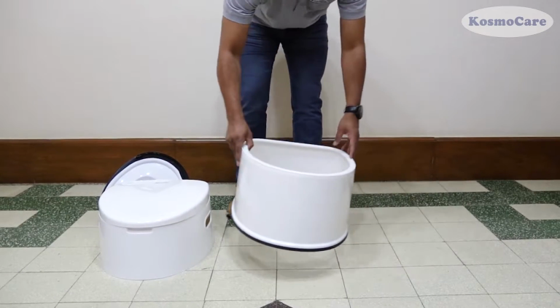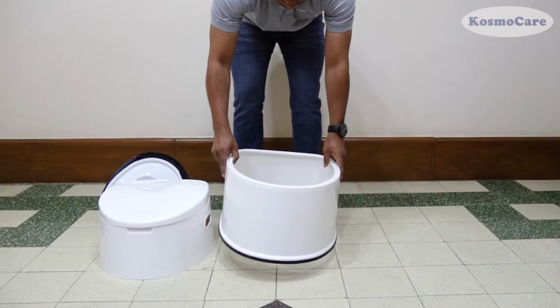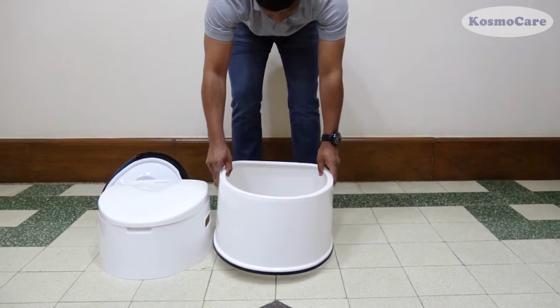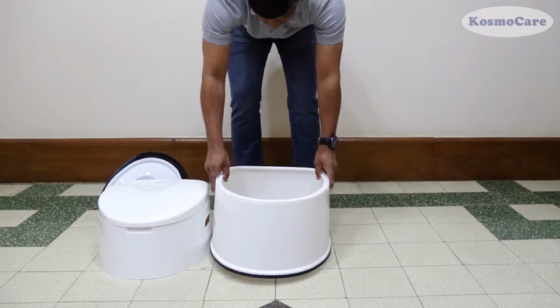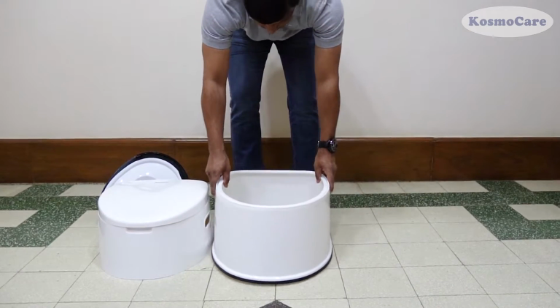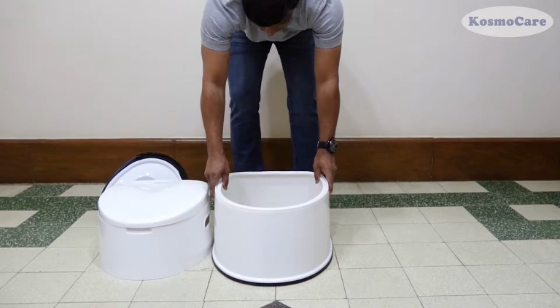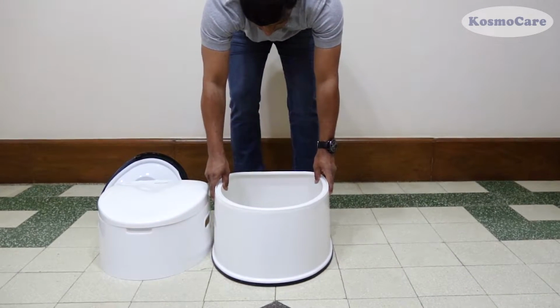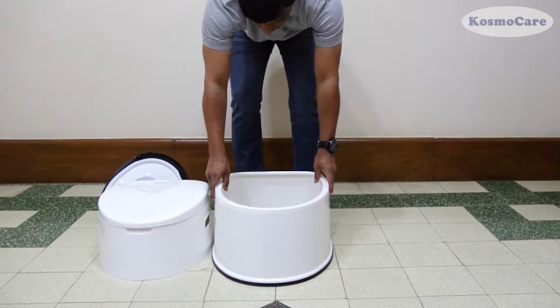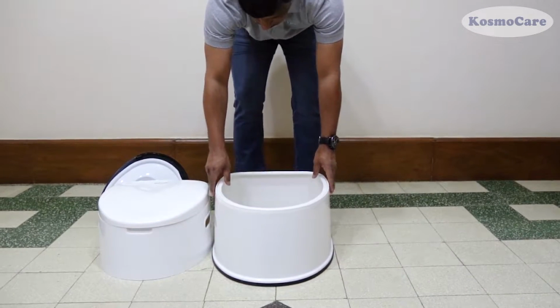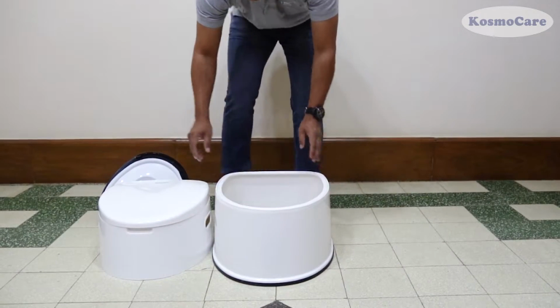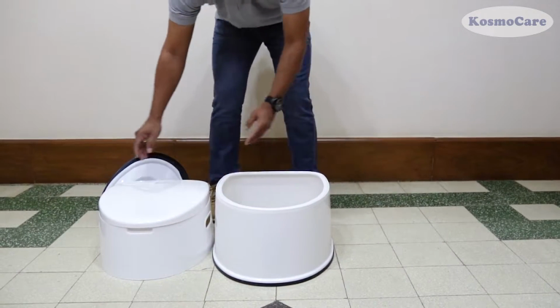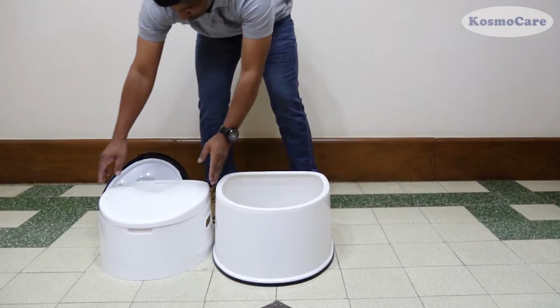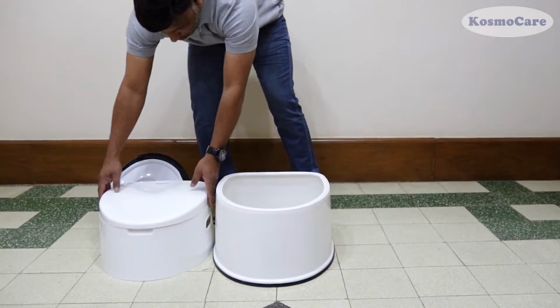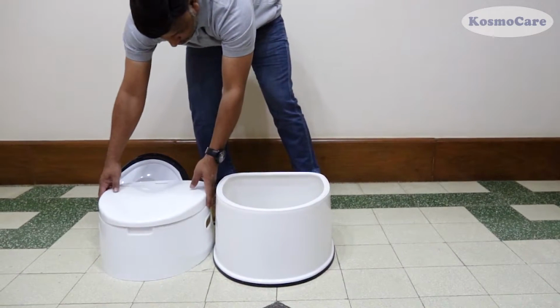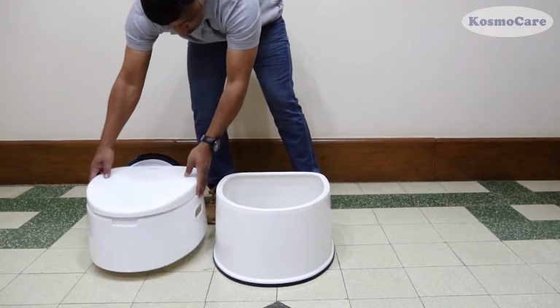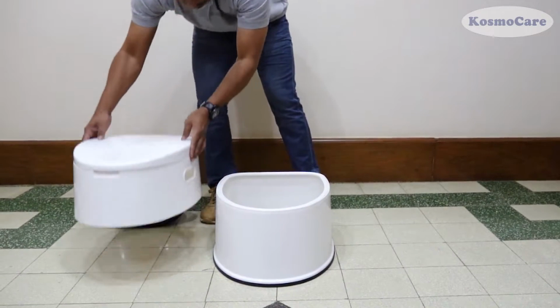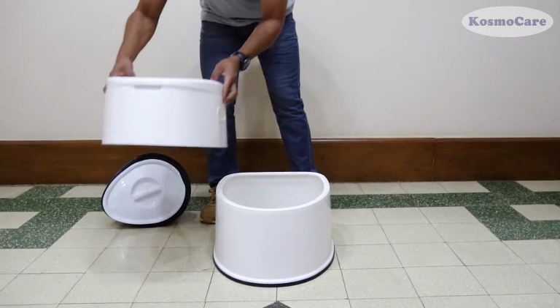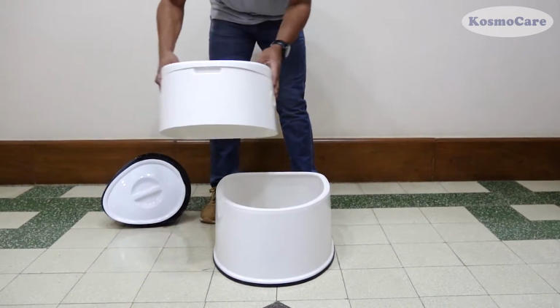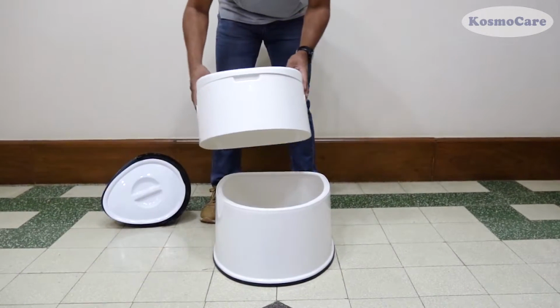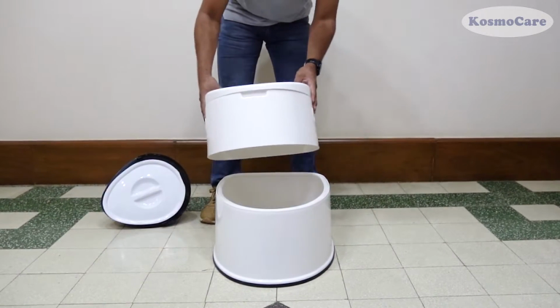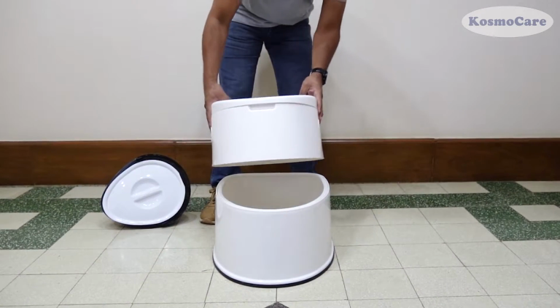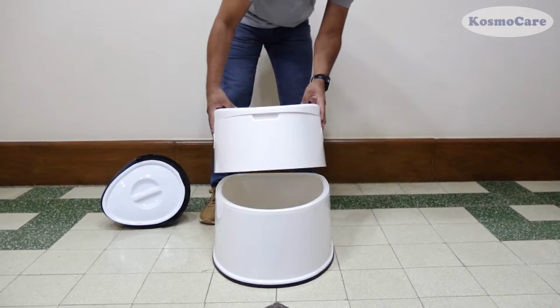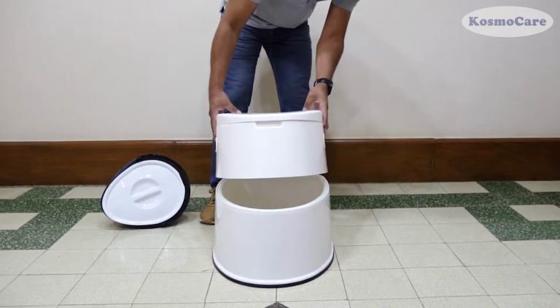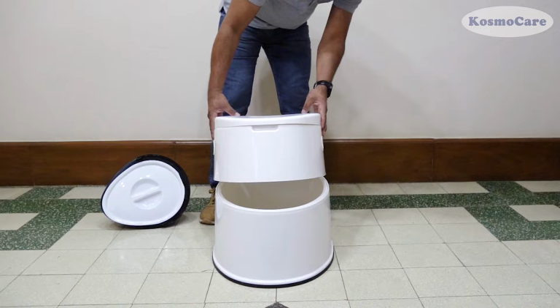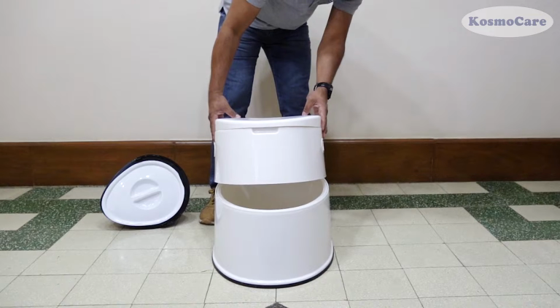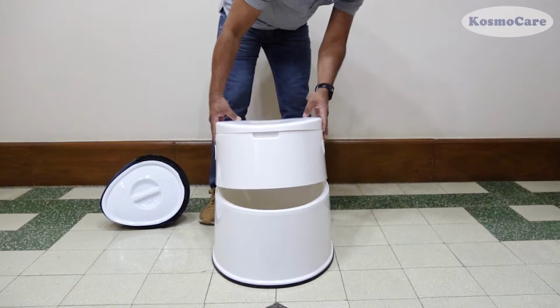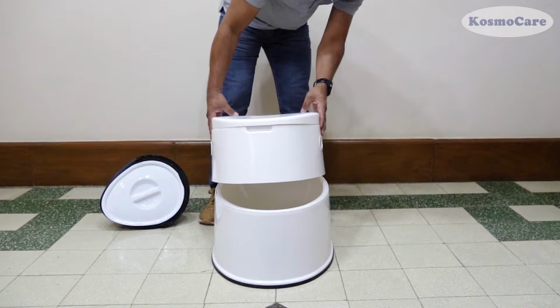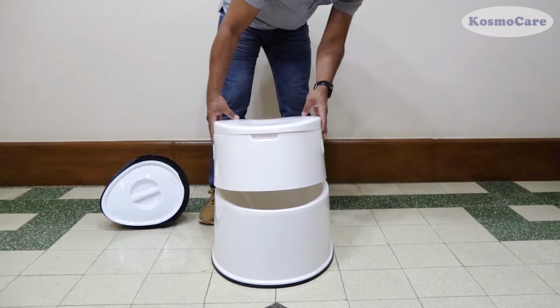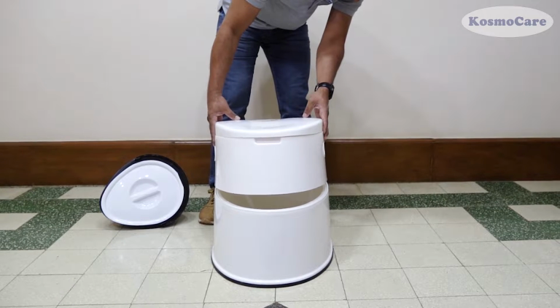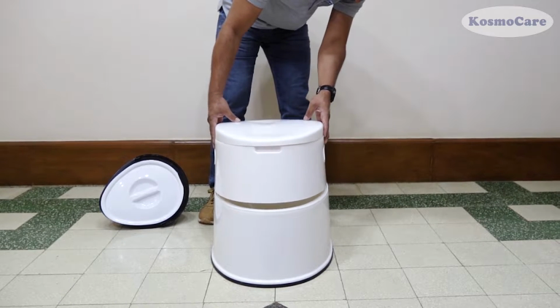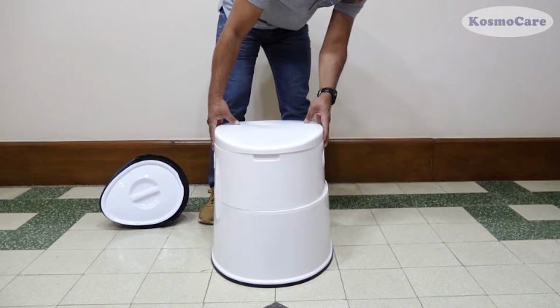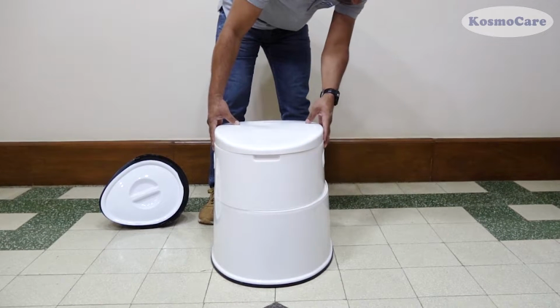To start with the assembly, place the upper section of the commode over the anti-skid commode base.